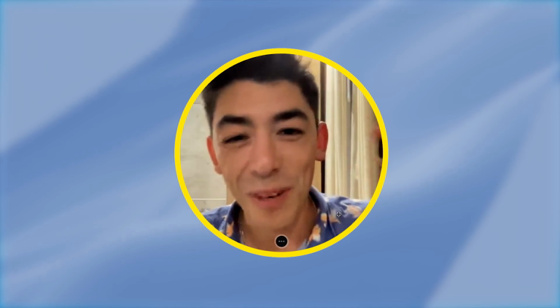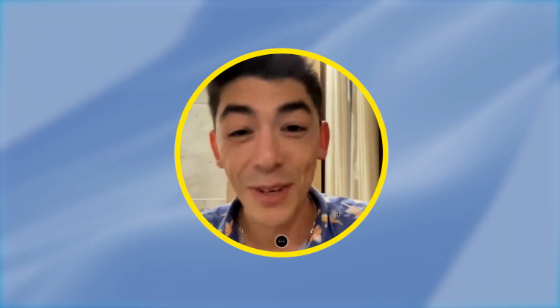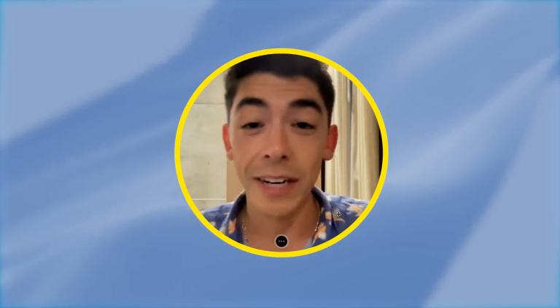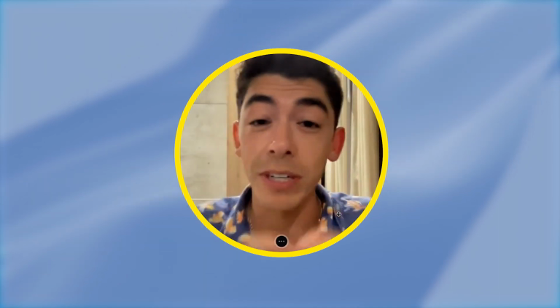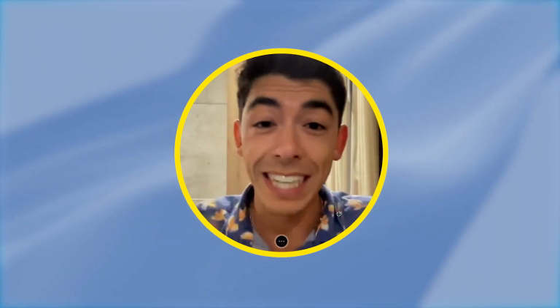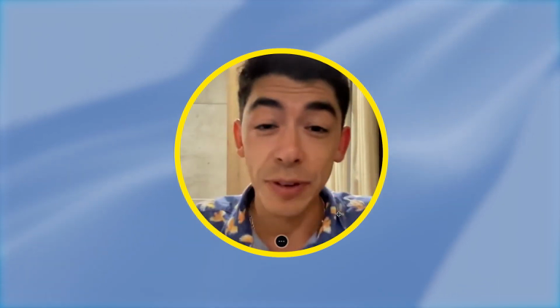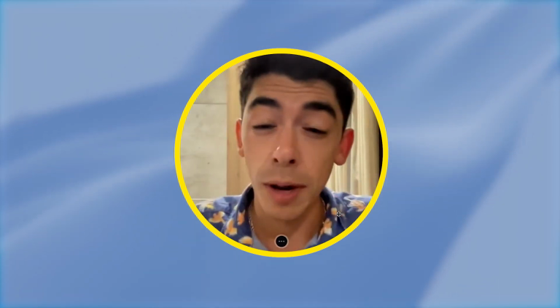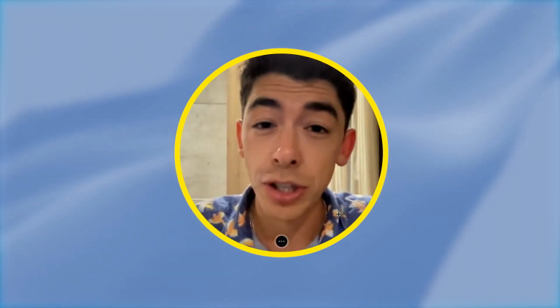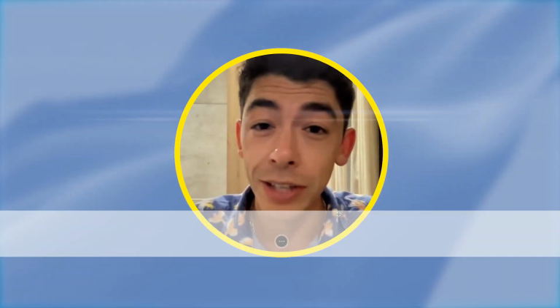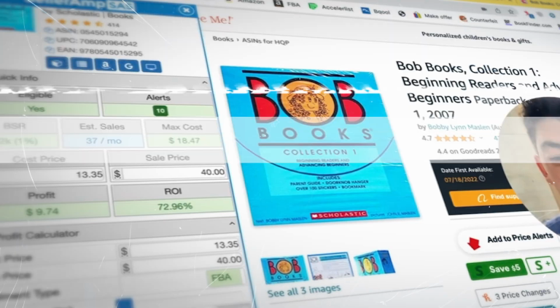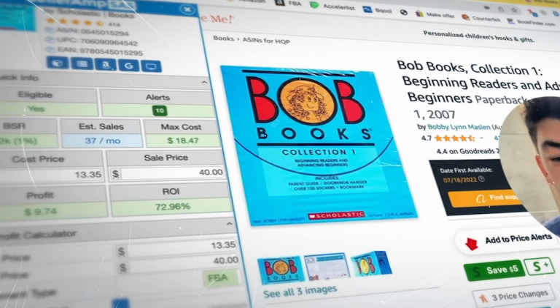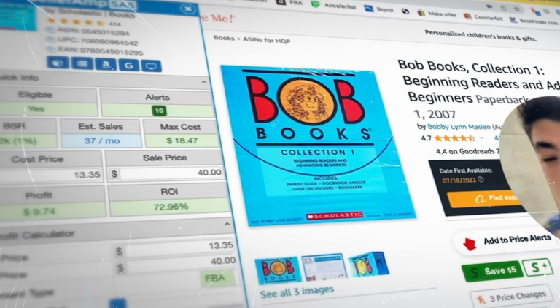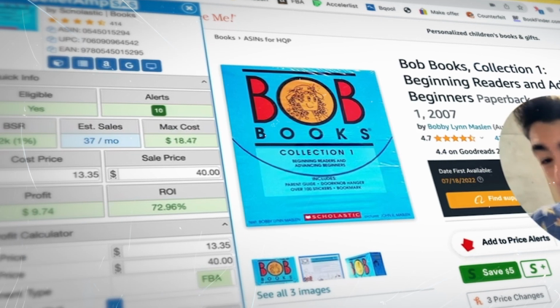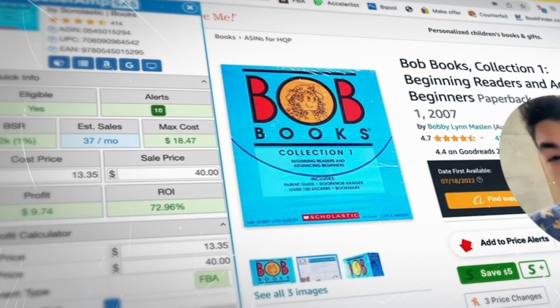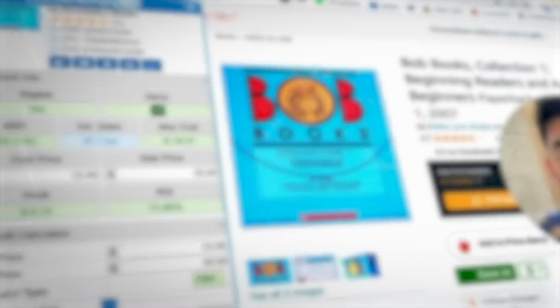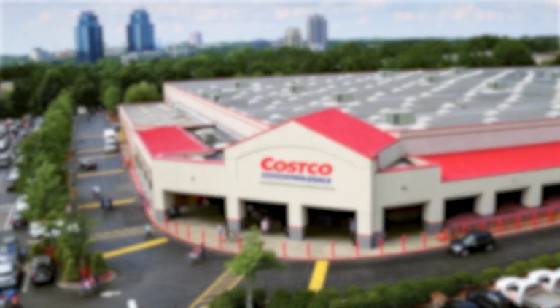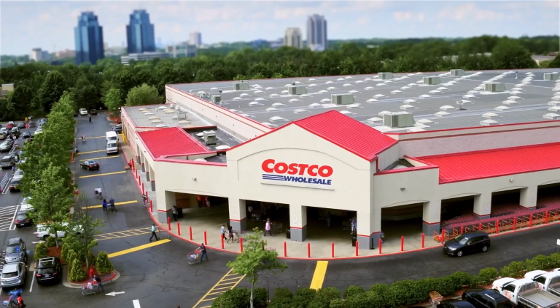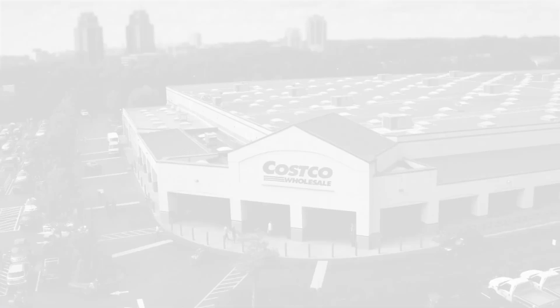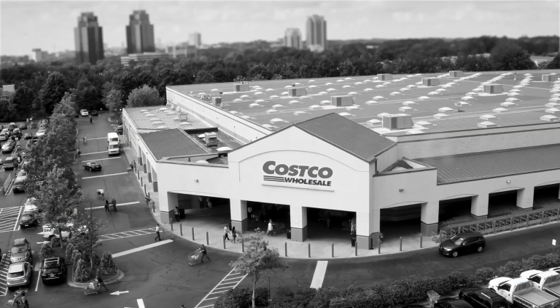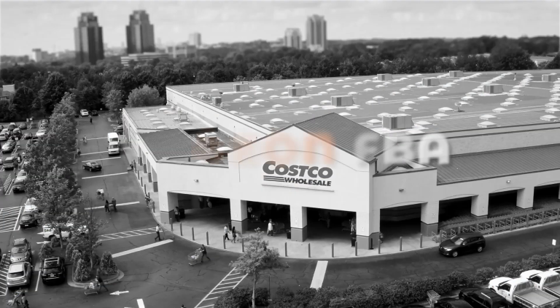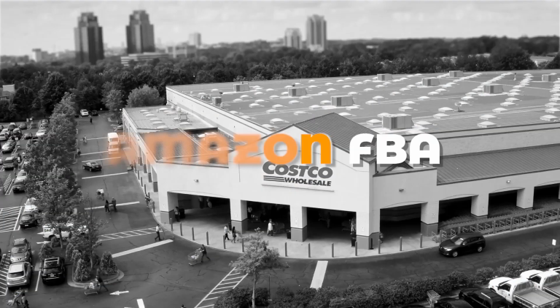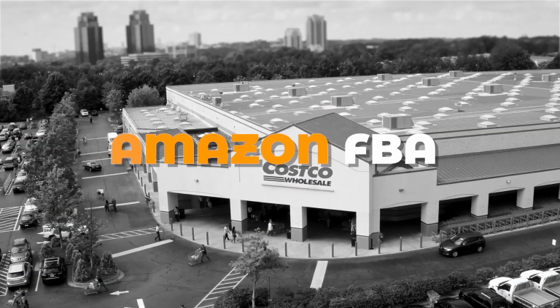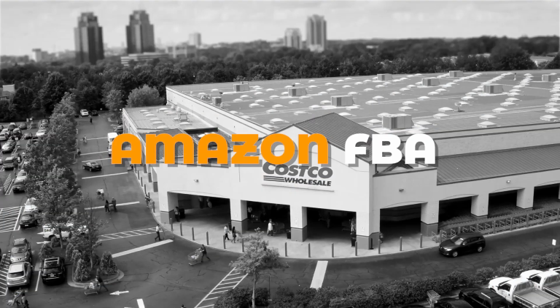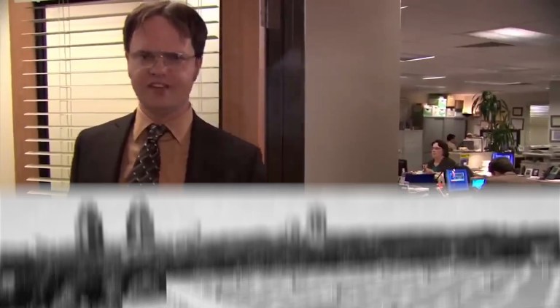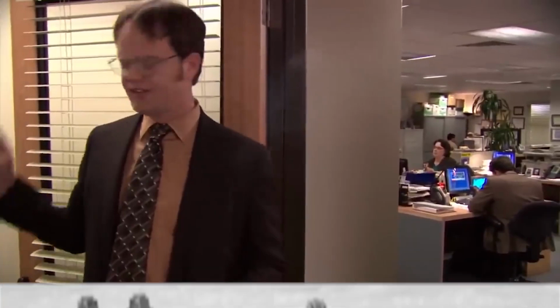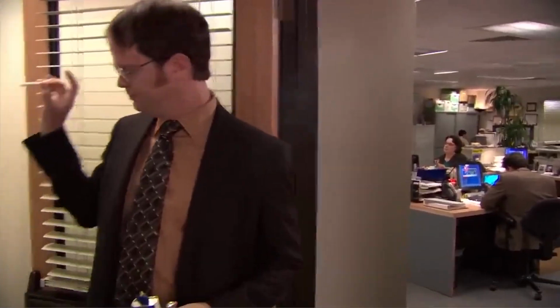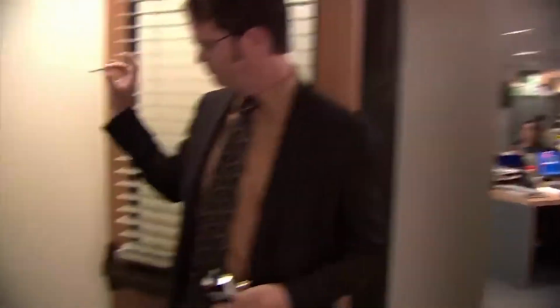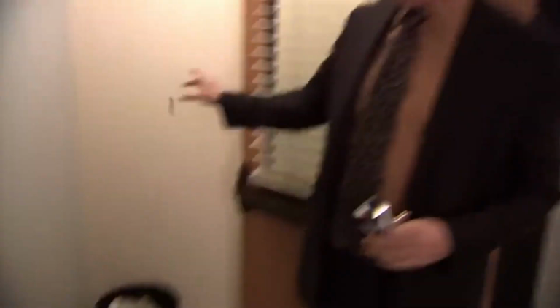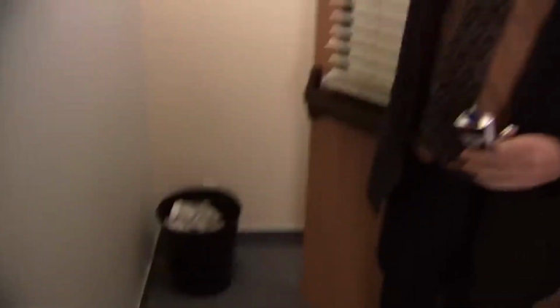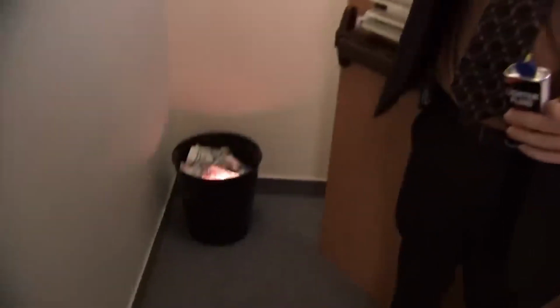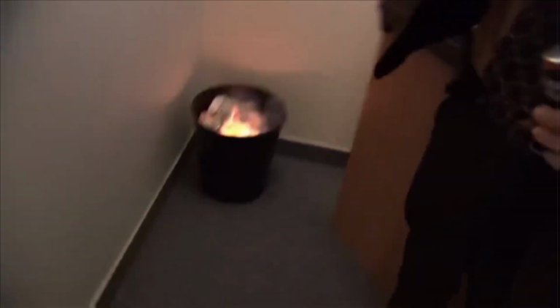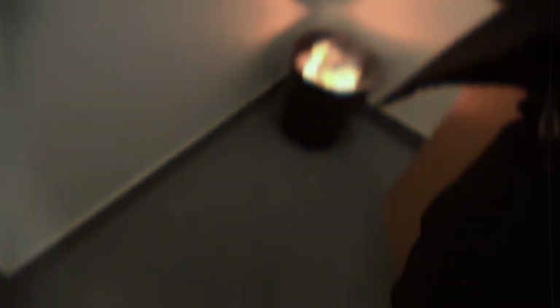What's going on everyone. In today's video I'm going to show you how you can literally flip books from Costco onto Amazon FBA, and it all started with a pretty crazy story.